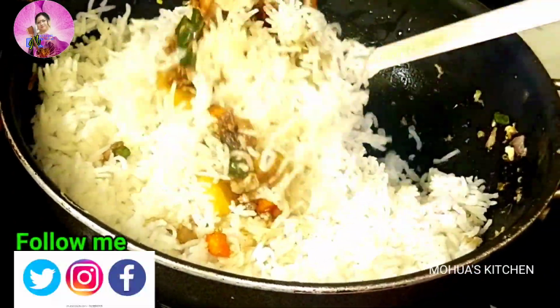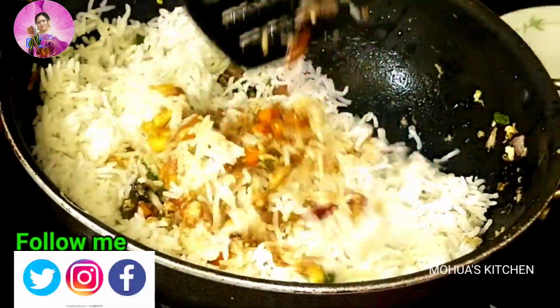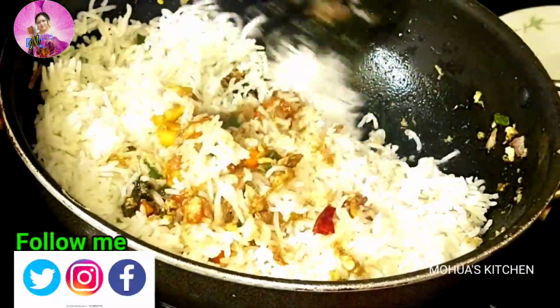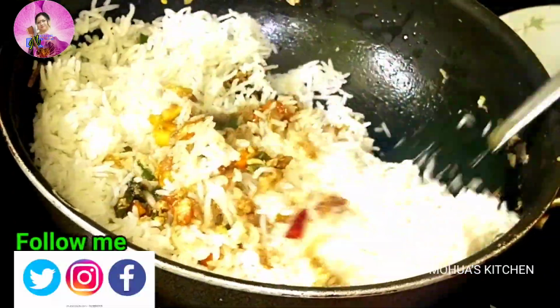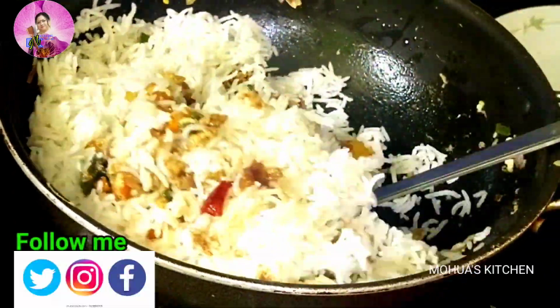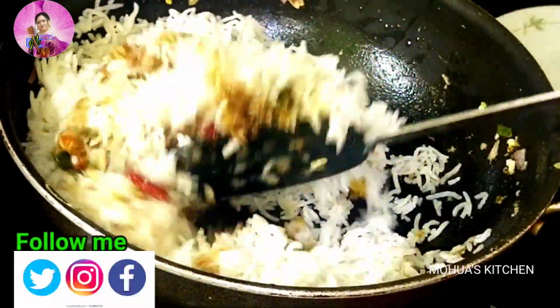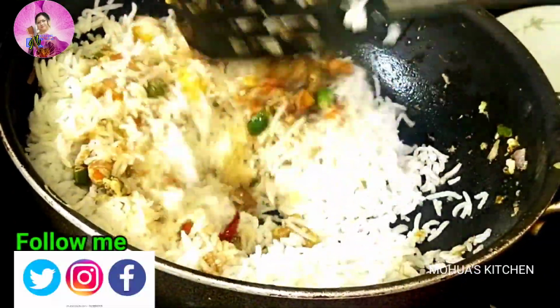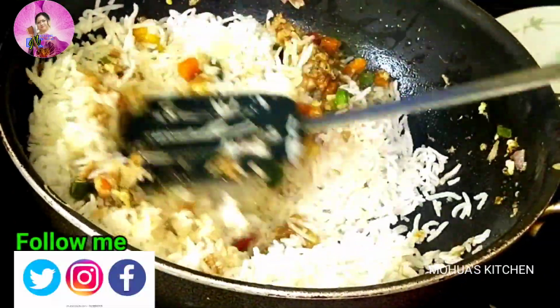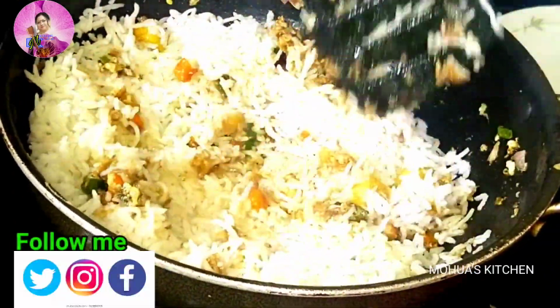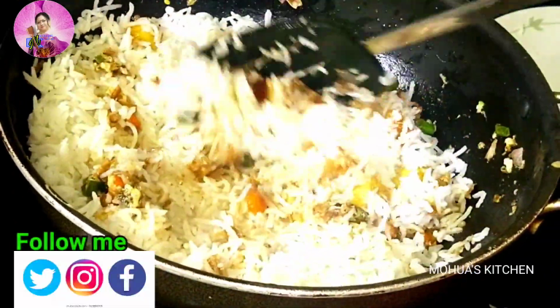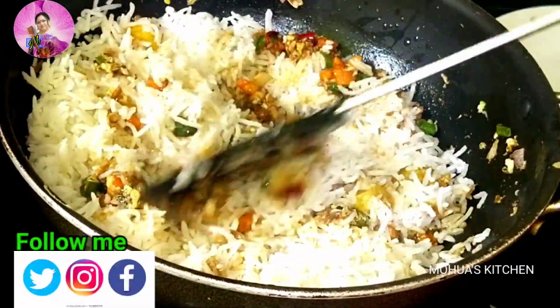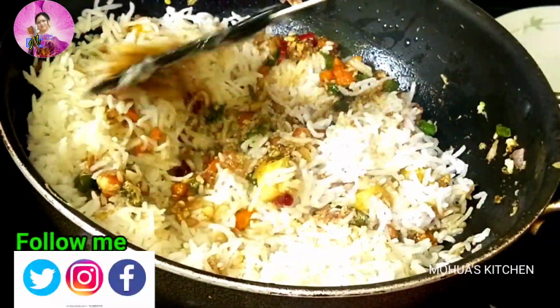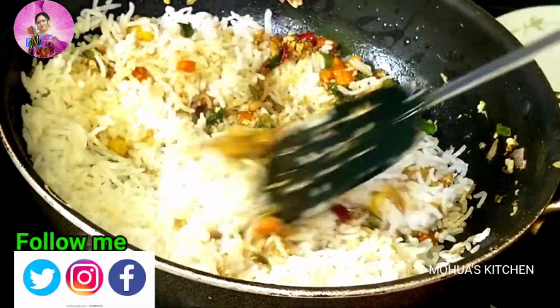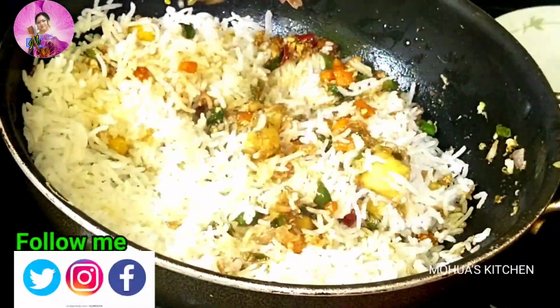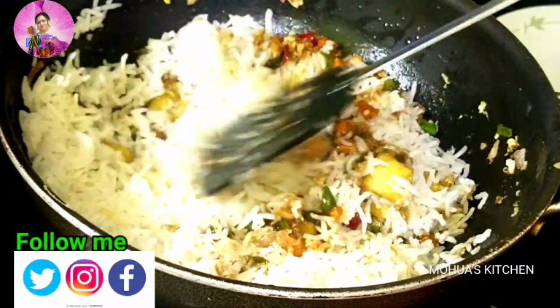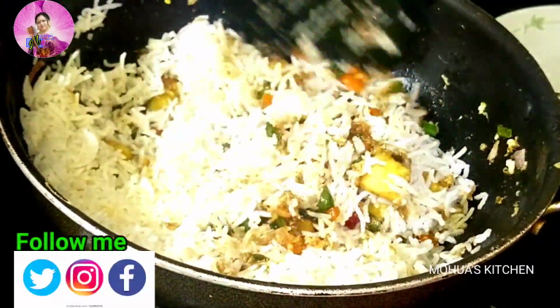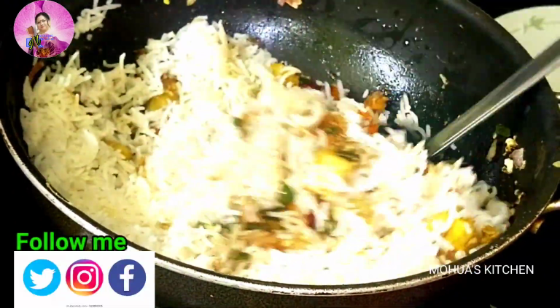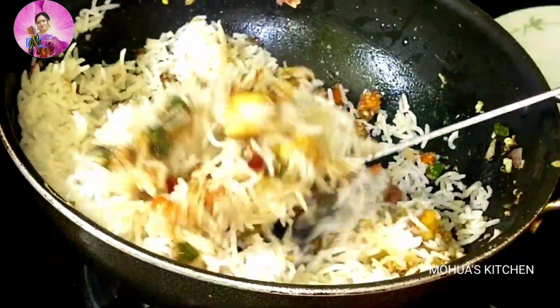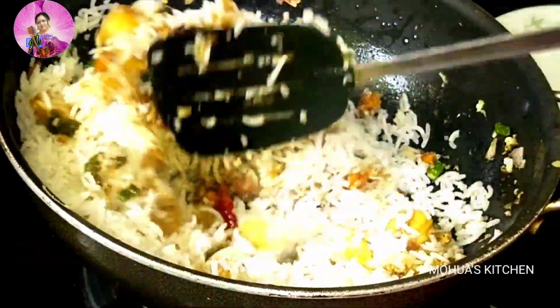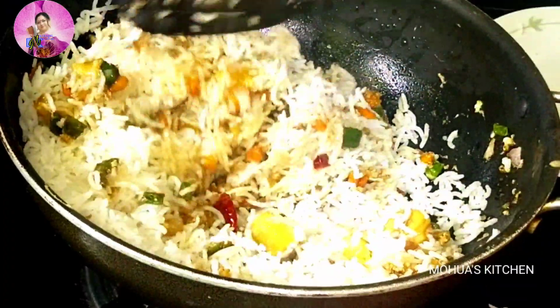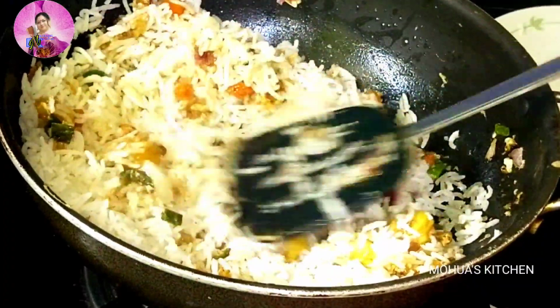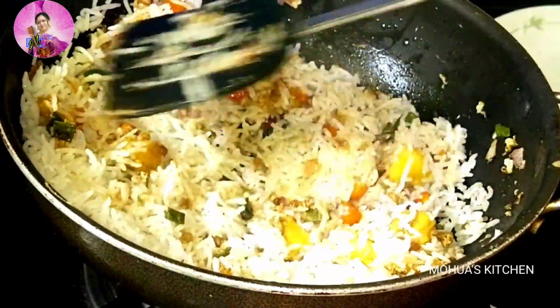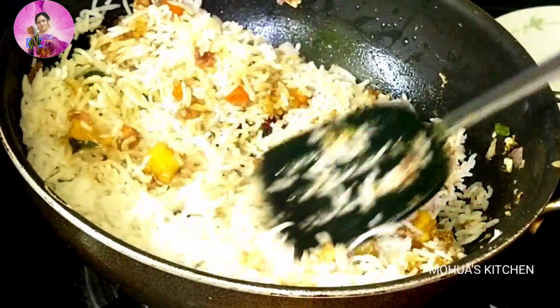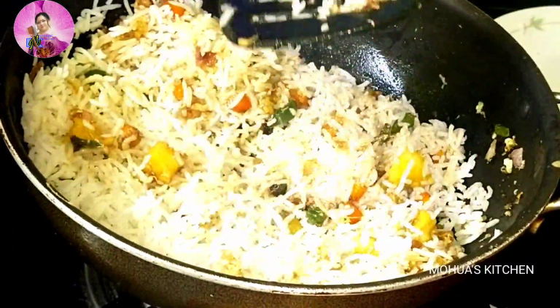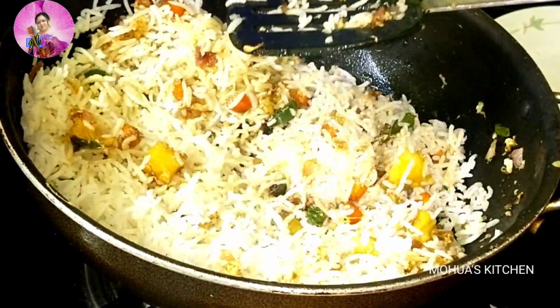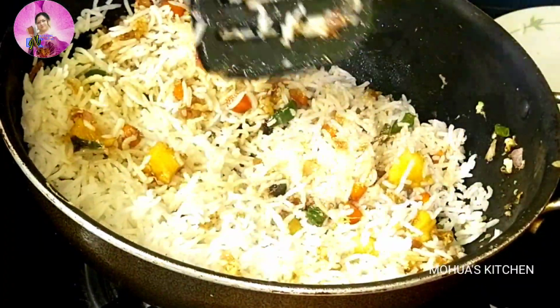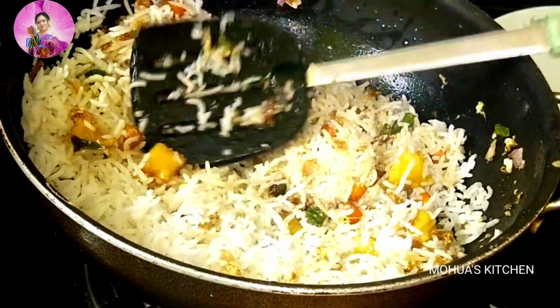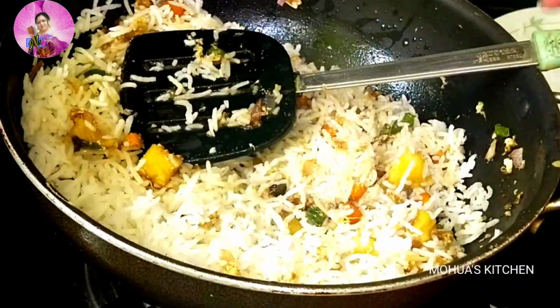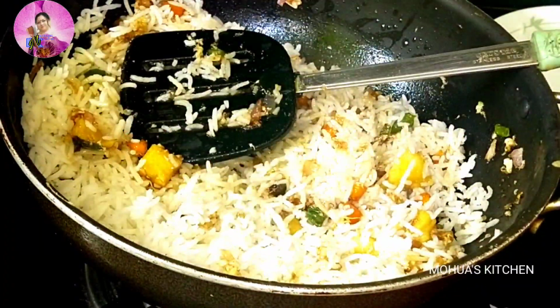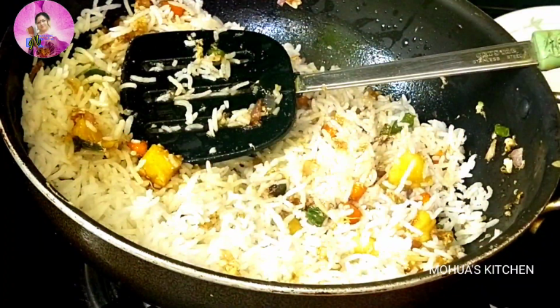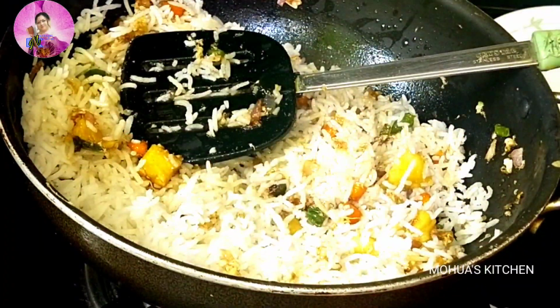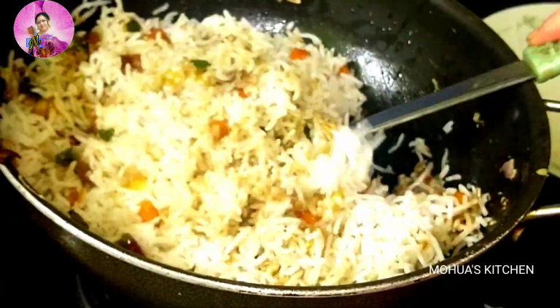Do try this recipe and let me know in the comment section how you liked it, and stay tuned for more recipes.